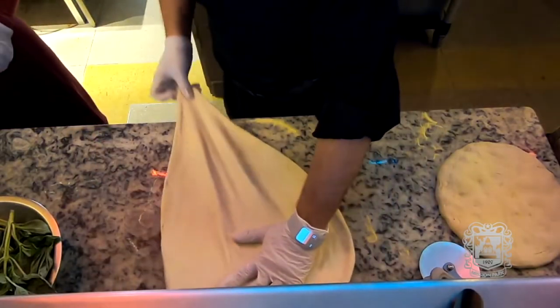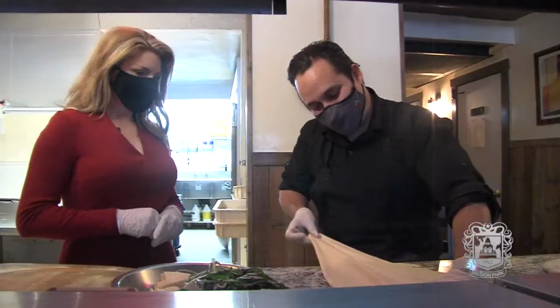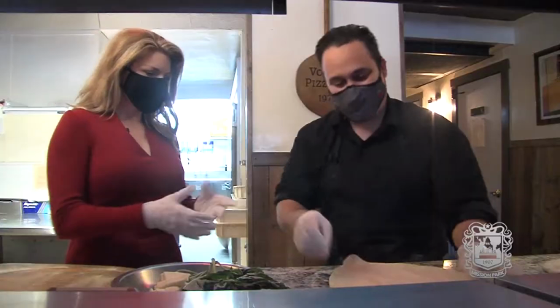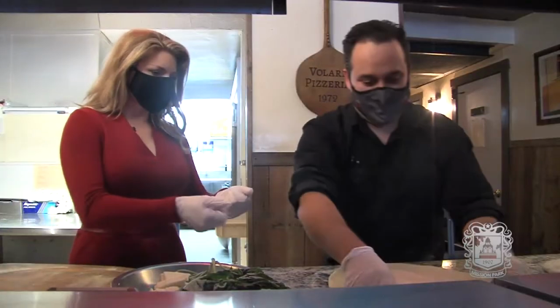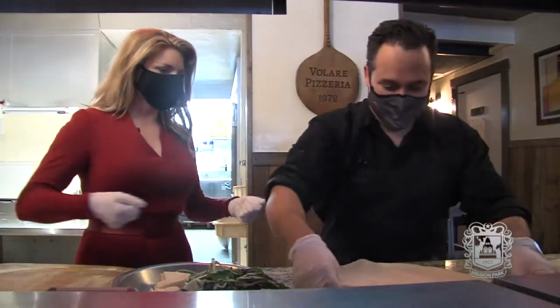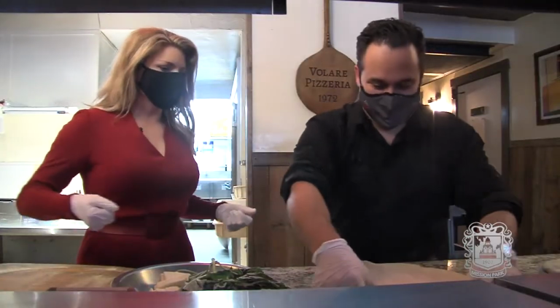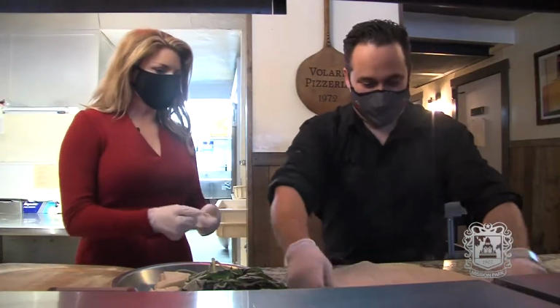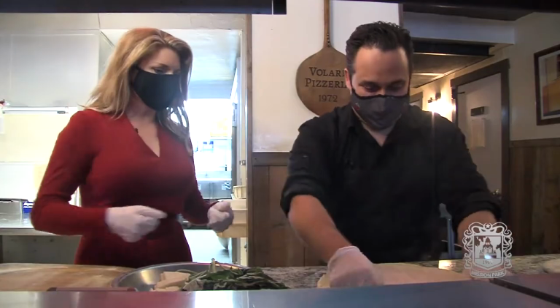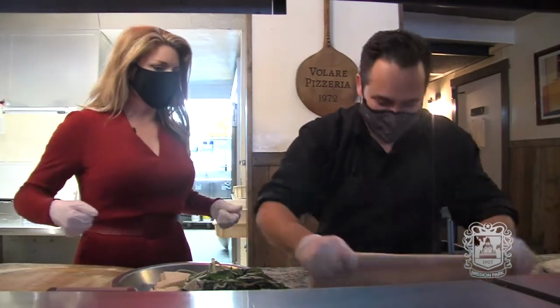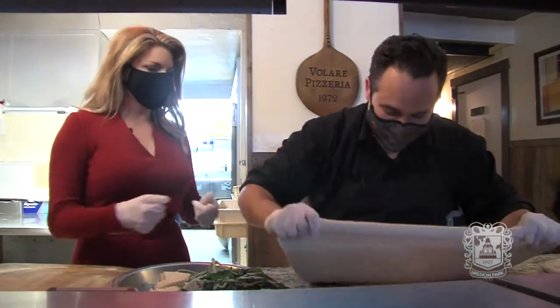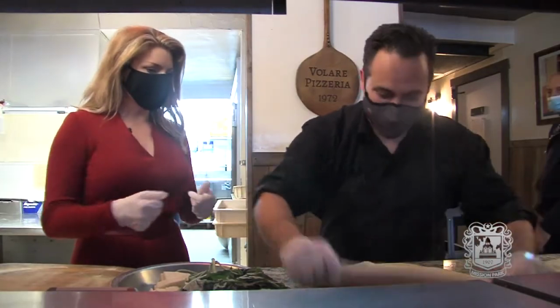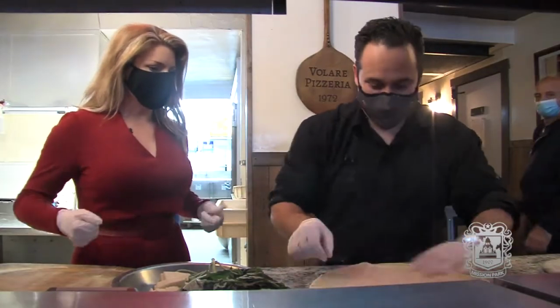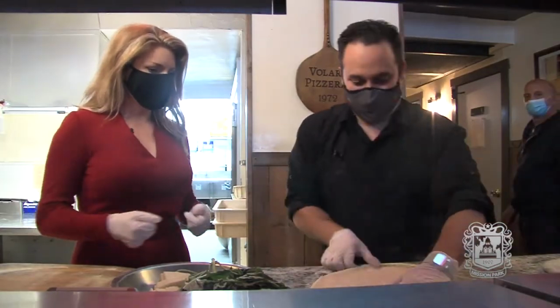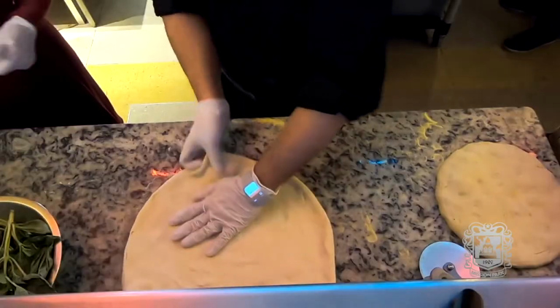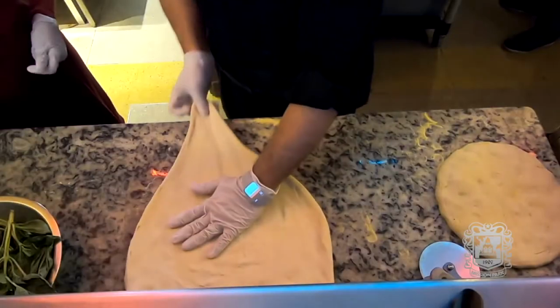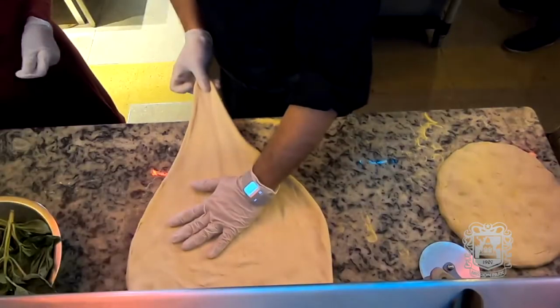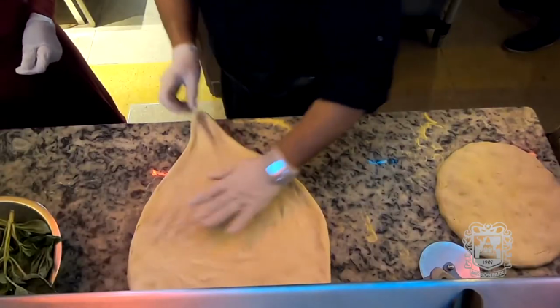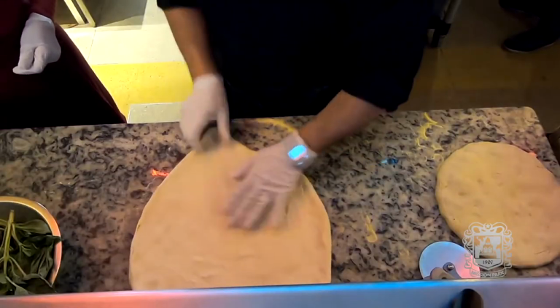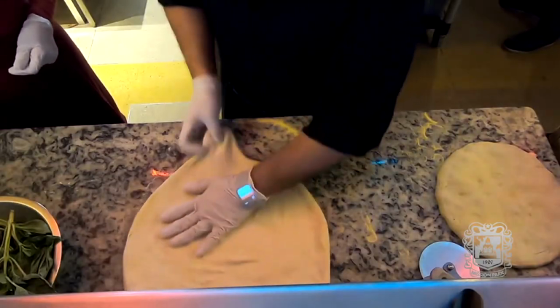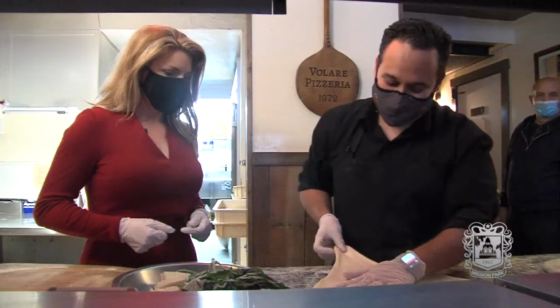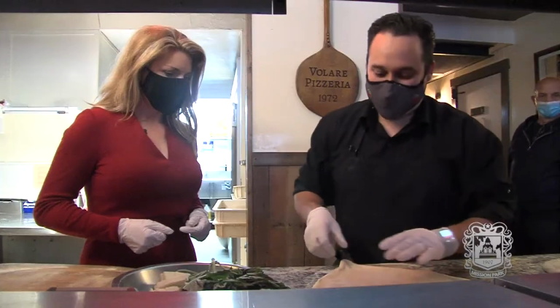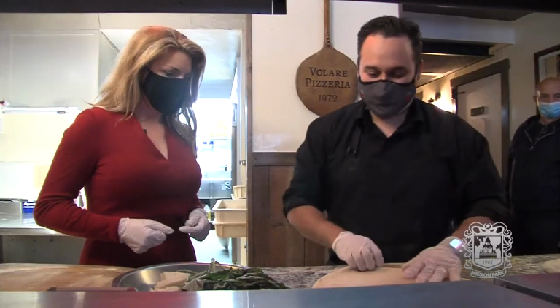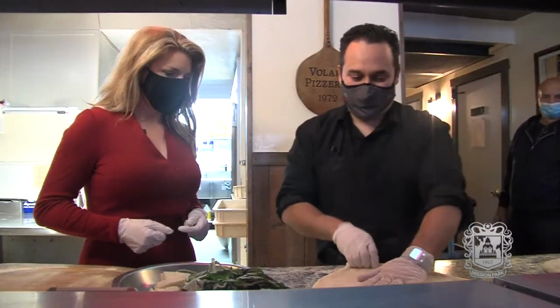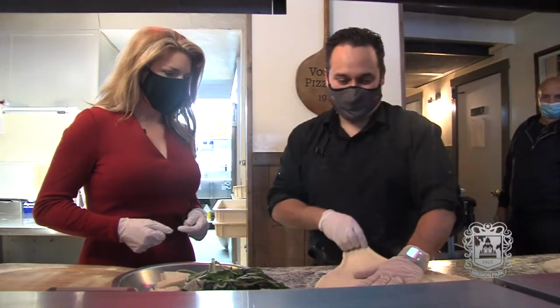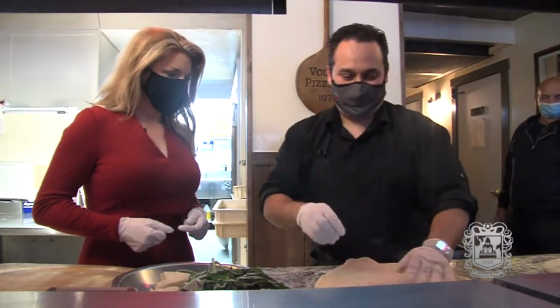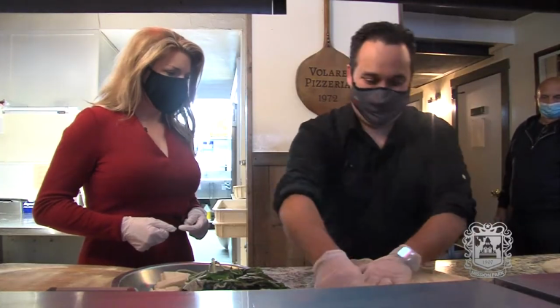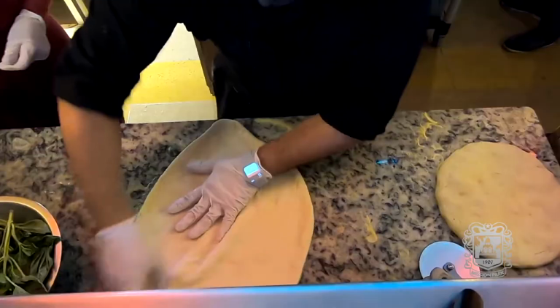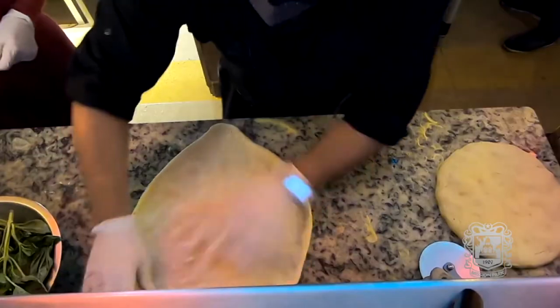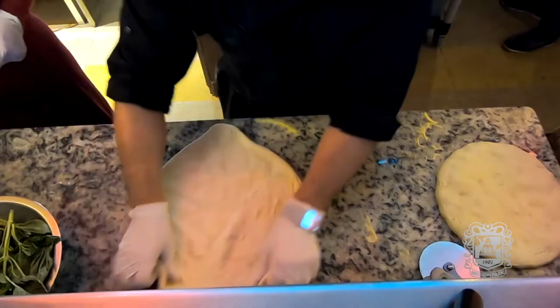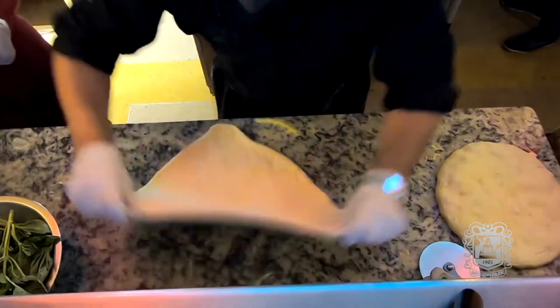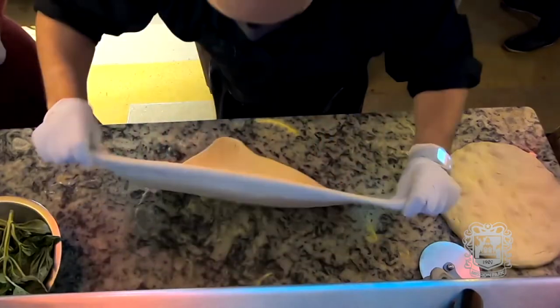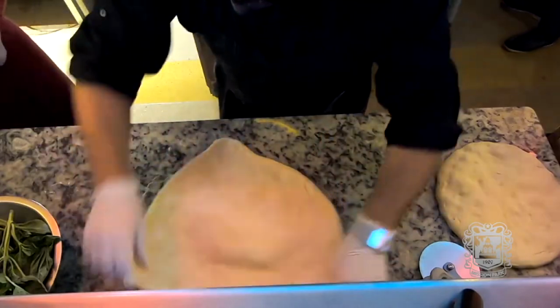So, what's the secret when you stretch it that you don't break it? You don't have to be afraid of the dough. Don't be afraid of the dough.